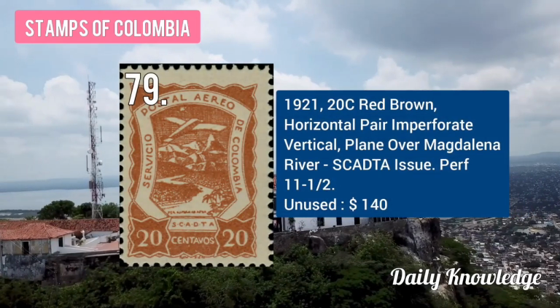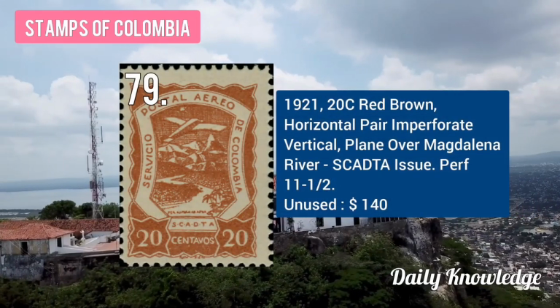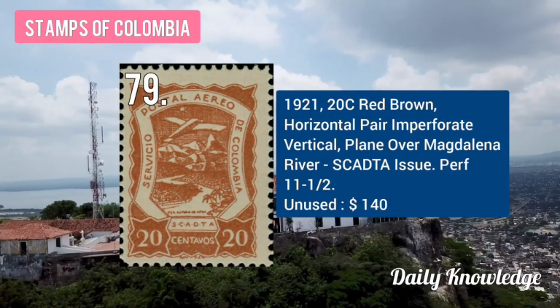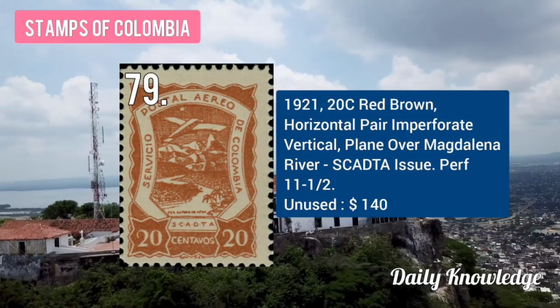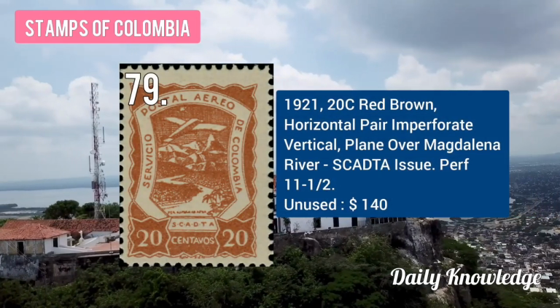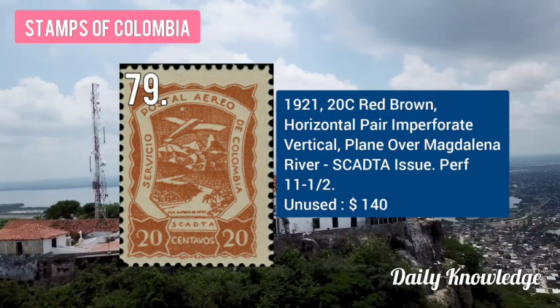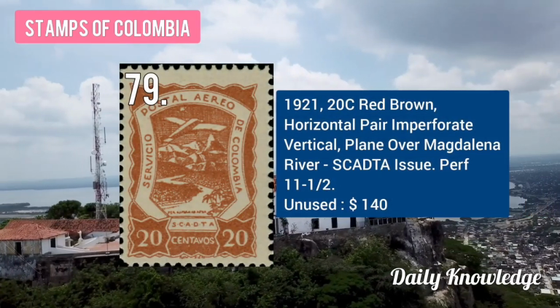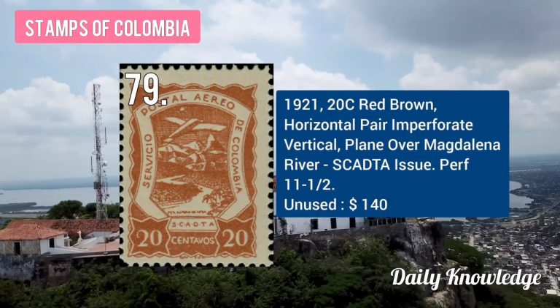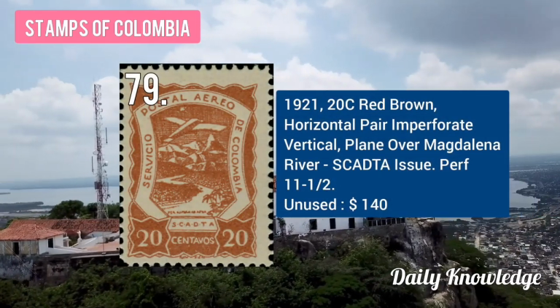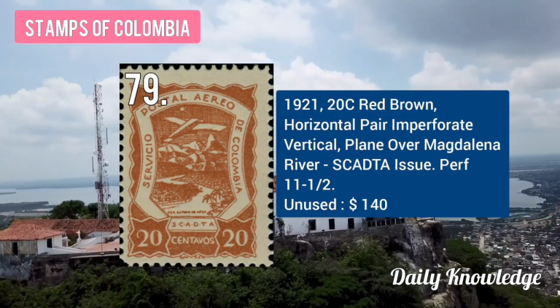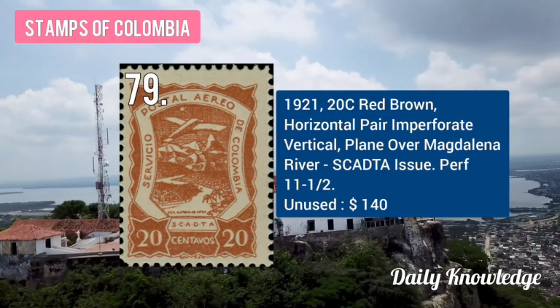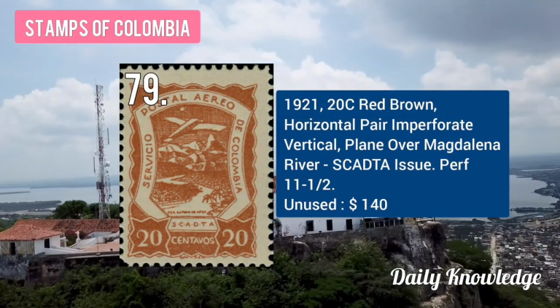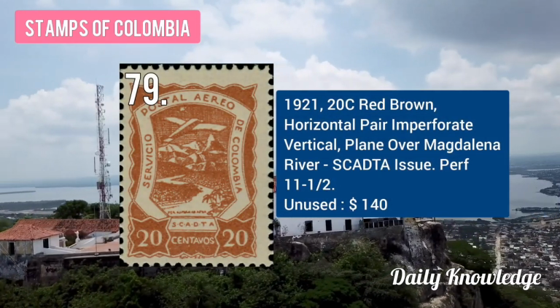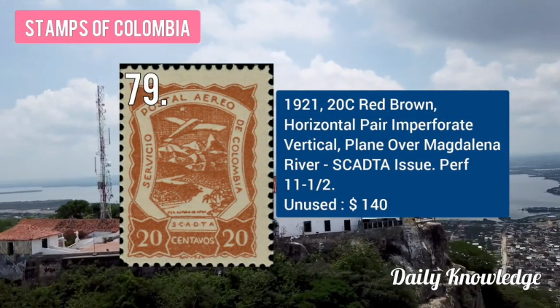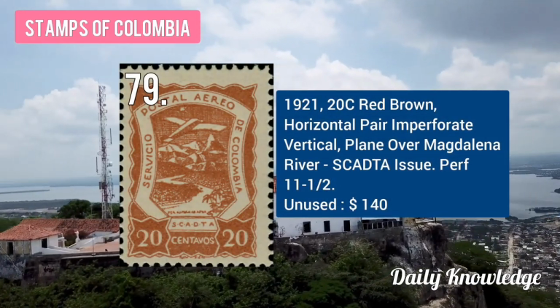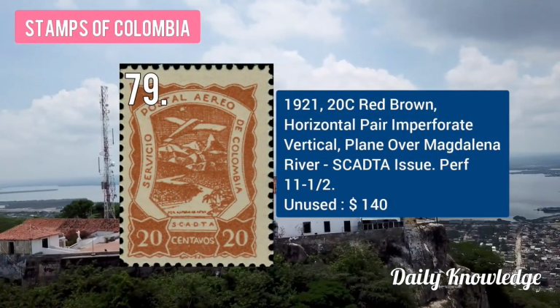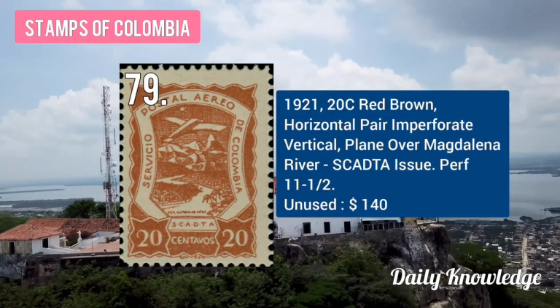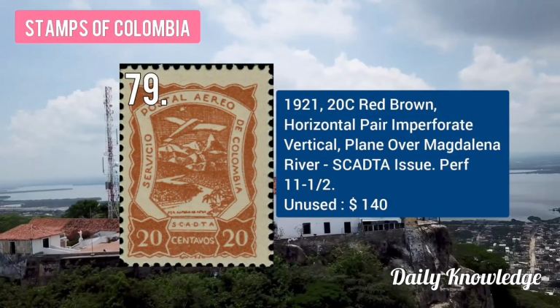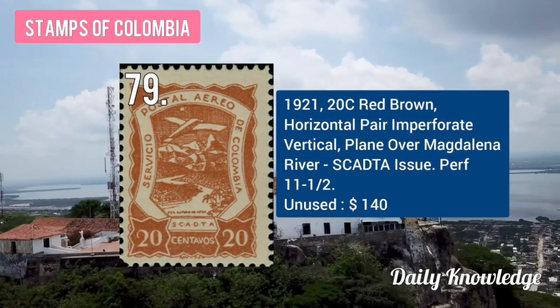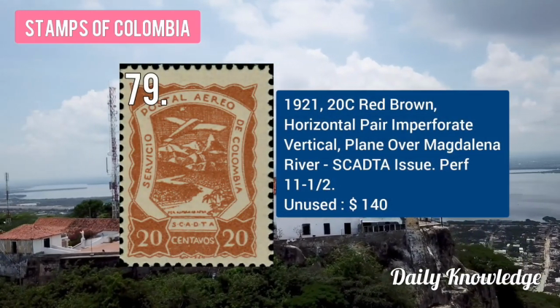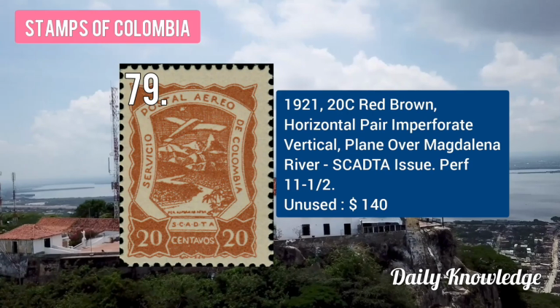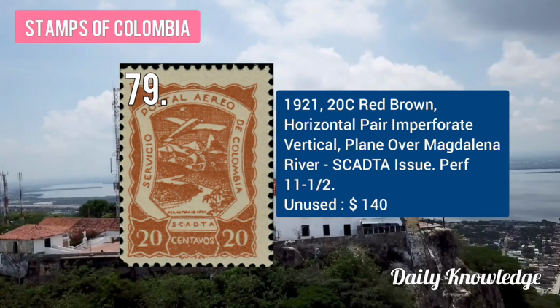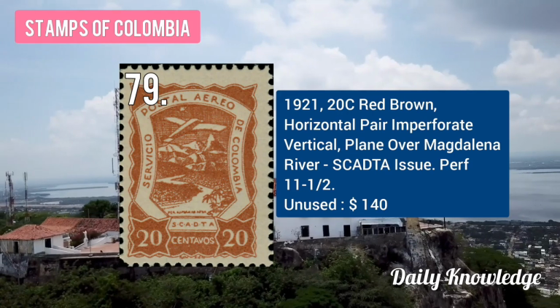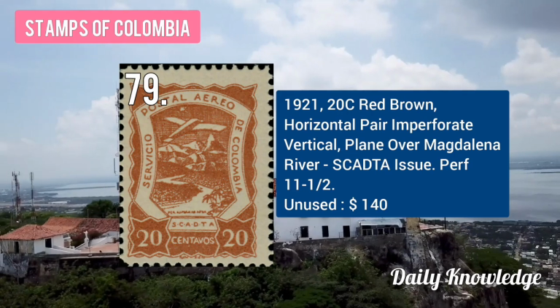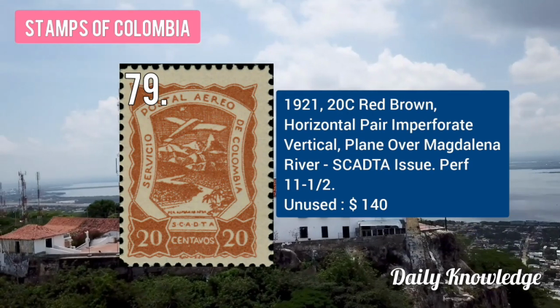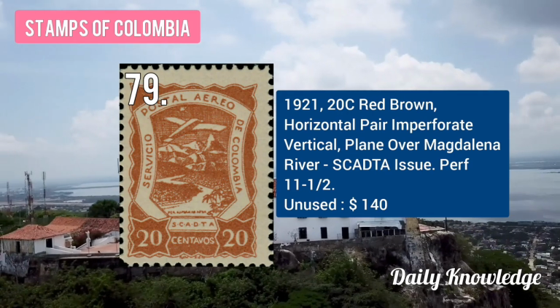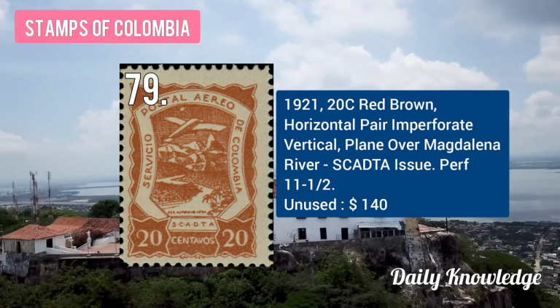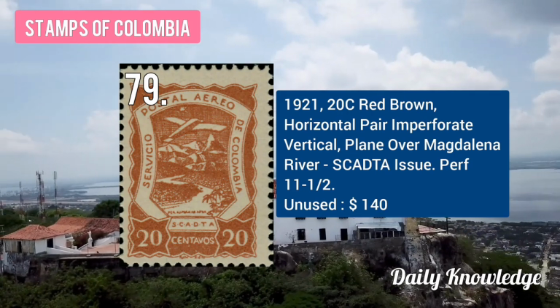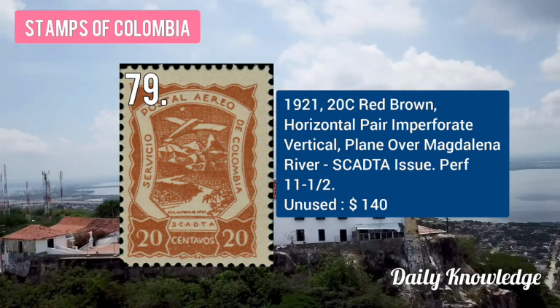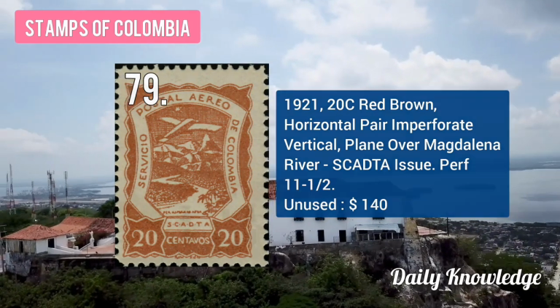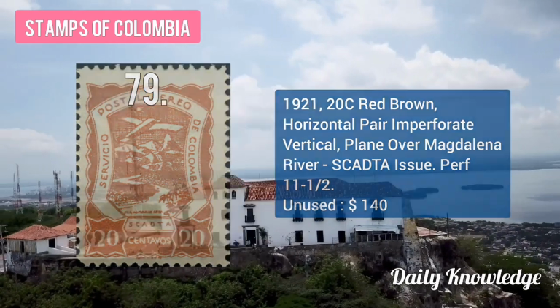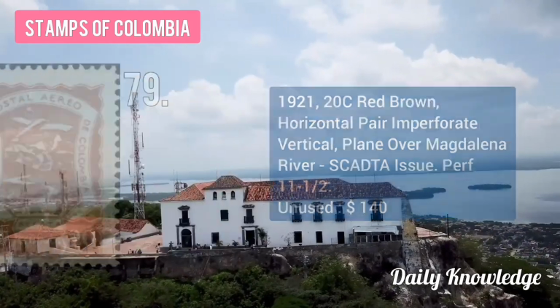The 1921 20C red-brown, horizontal pair, imperforate vertical, plane over Magdalena.